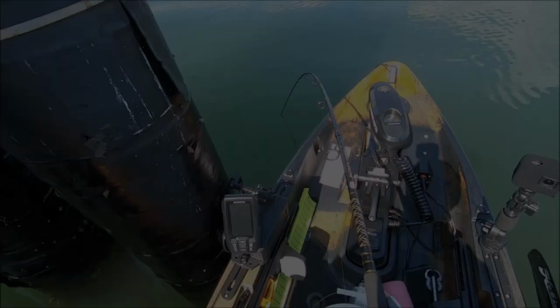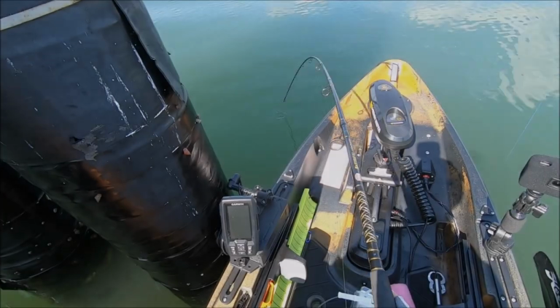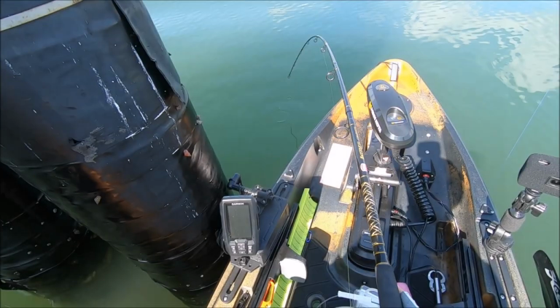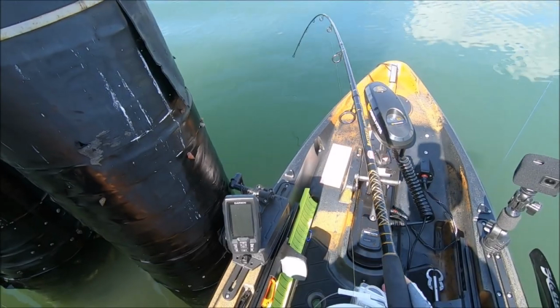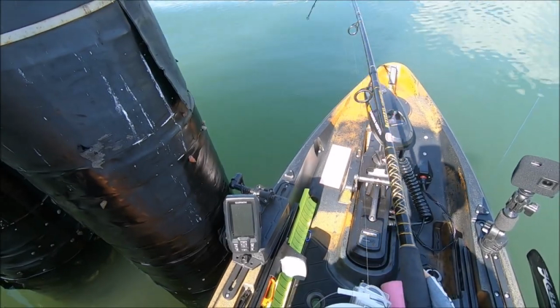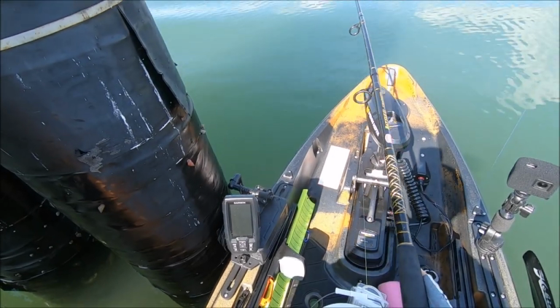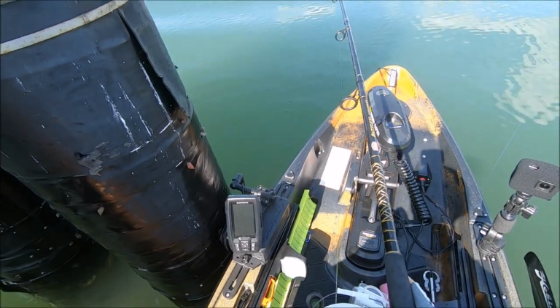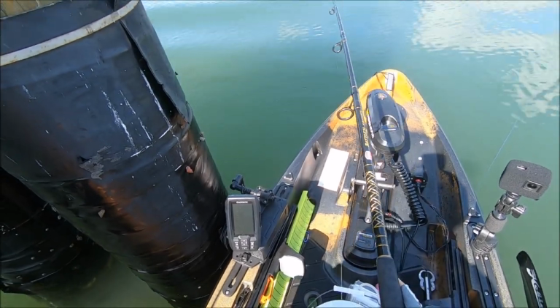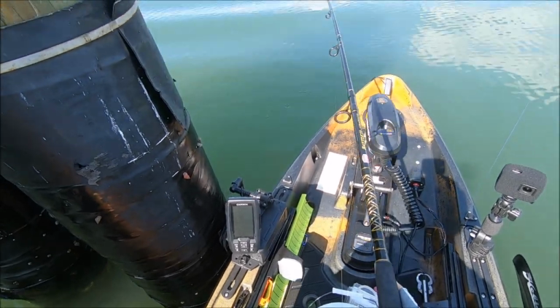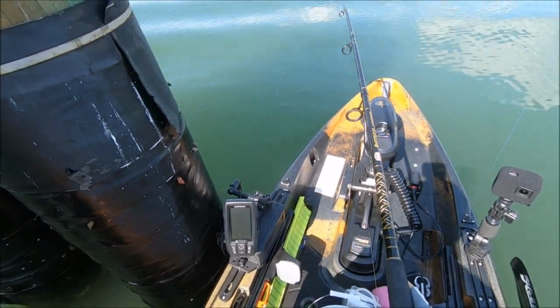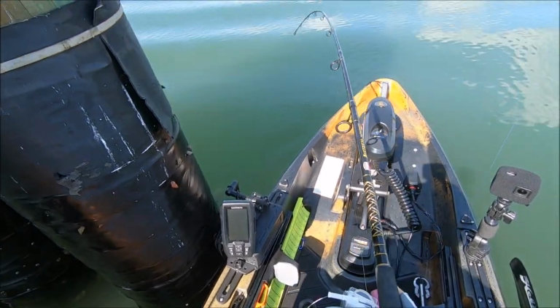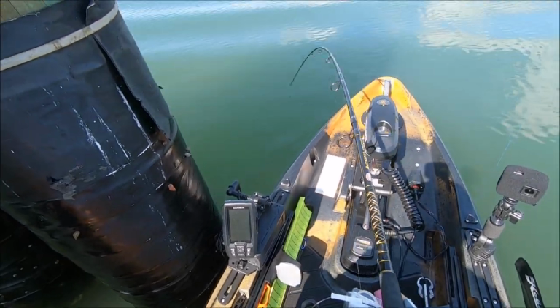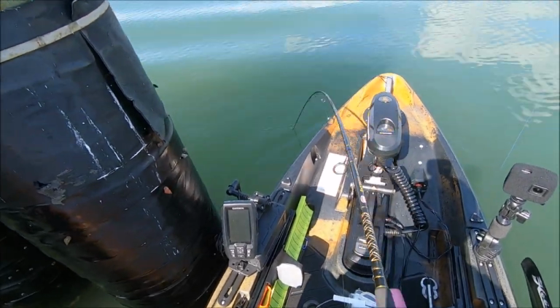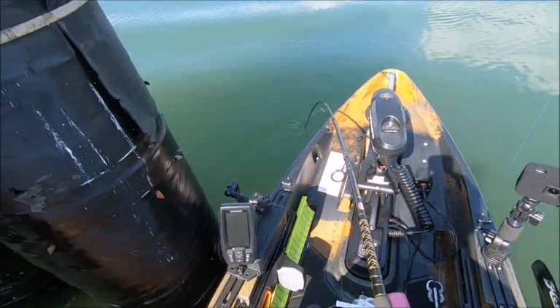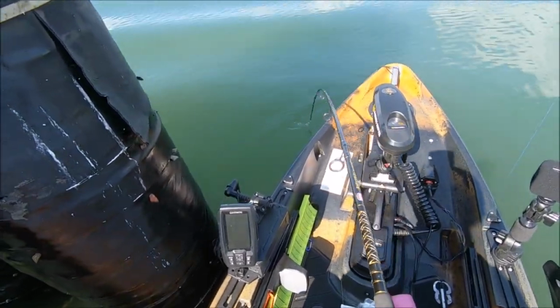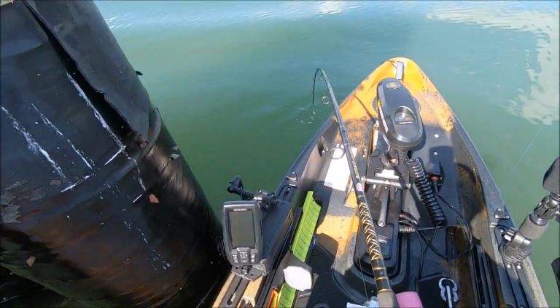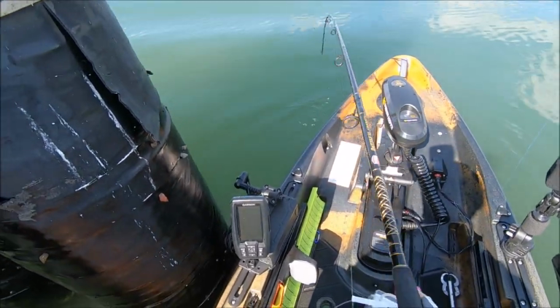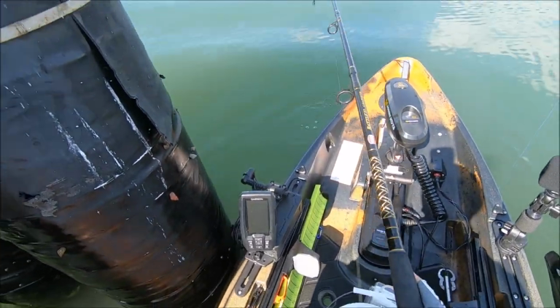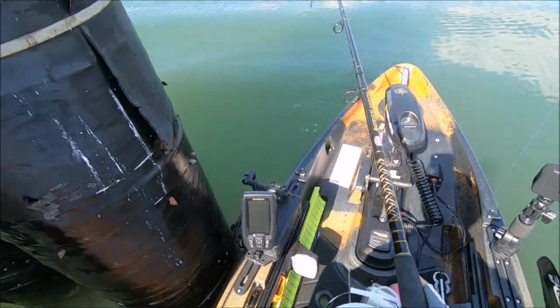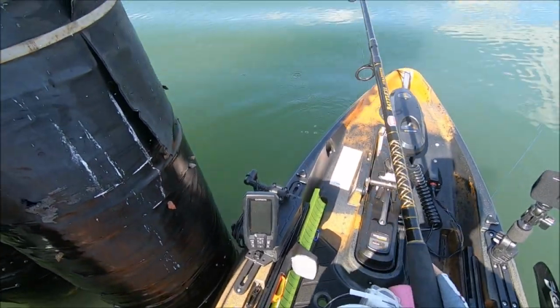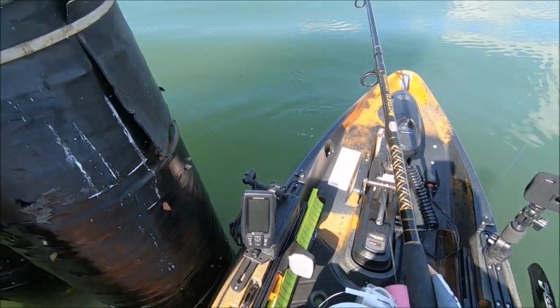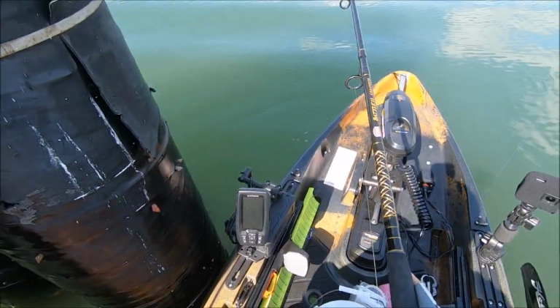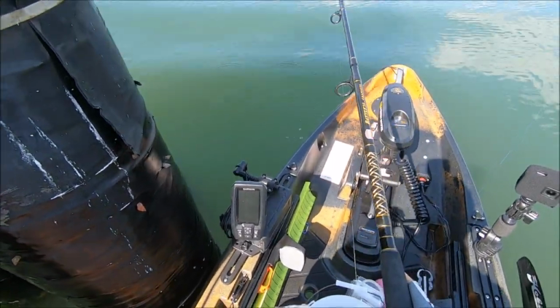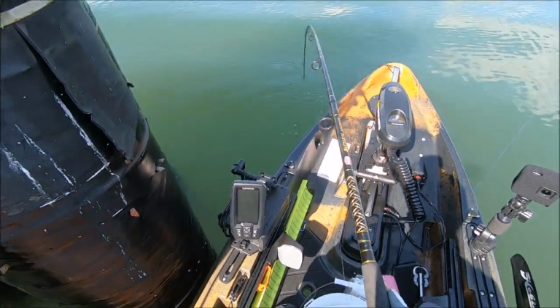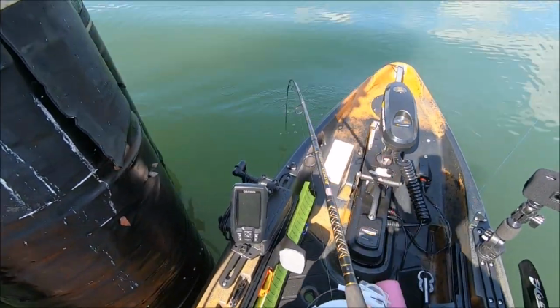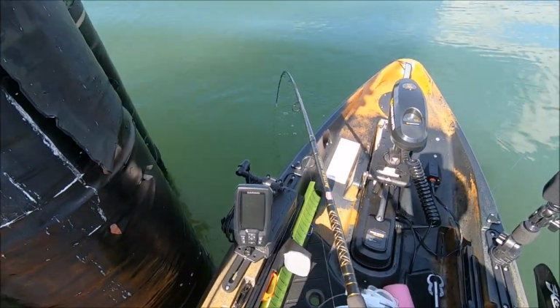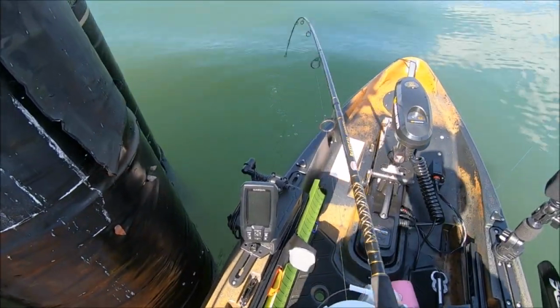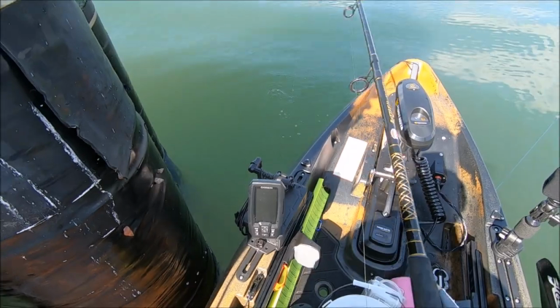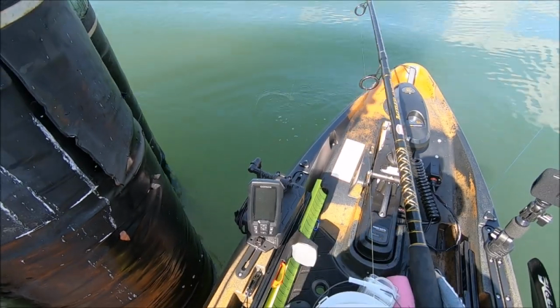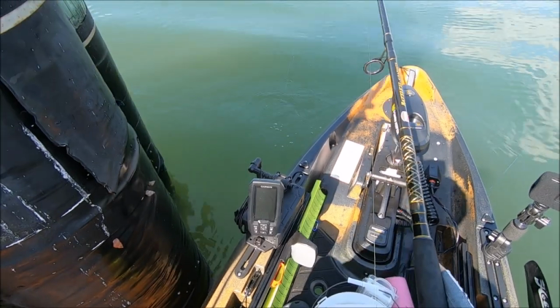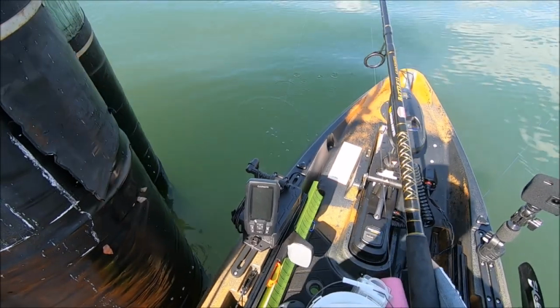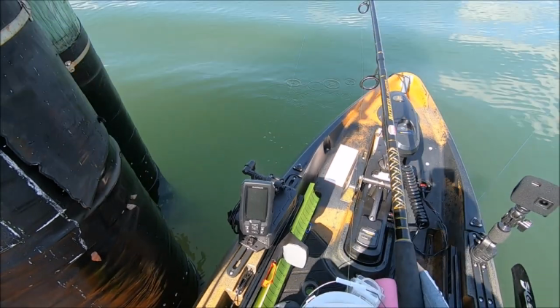Oh, we got a fish. Oh, that's a good one. What have we got?